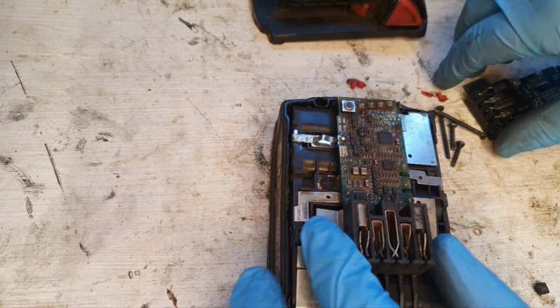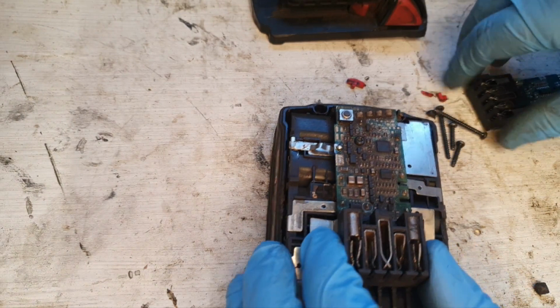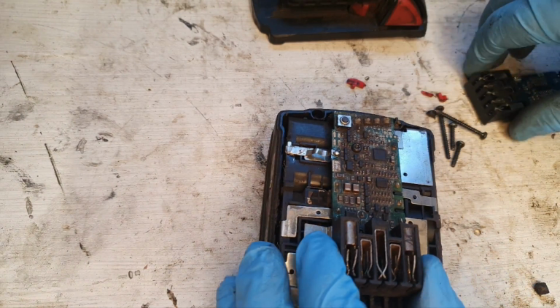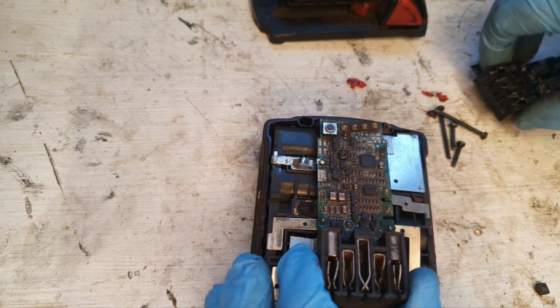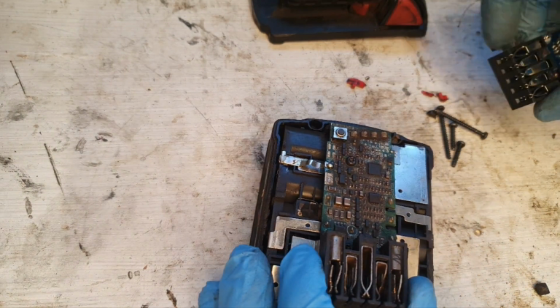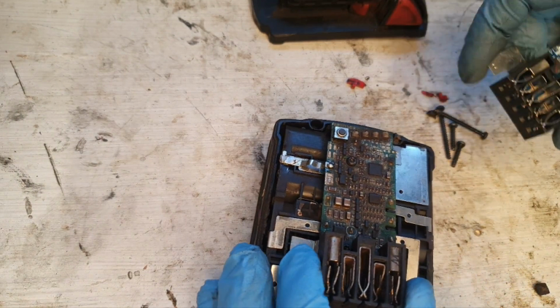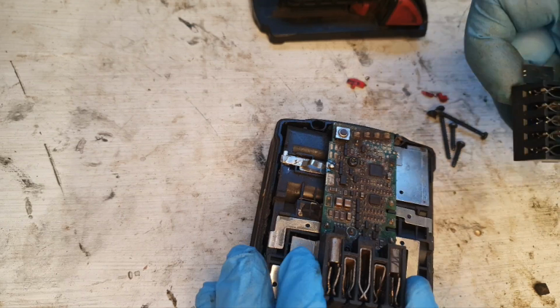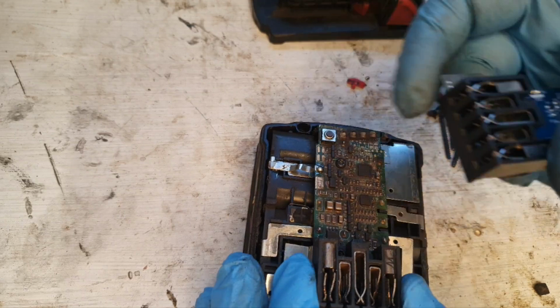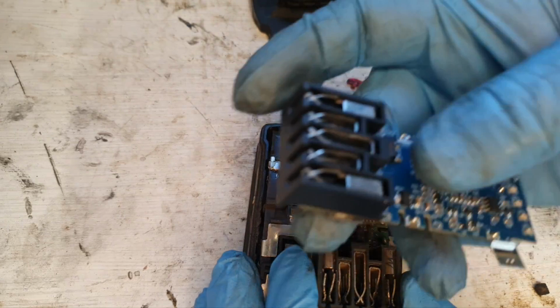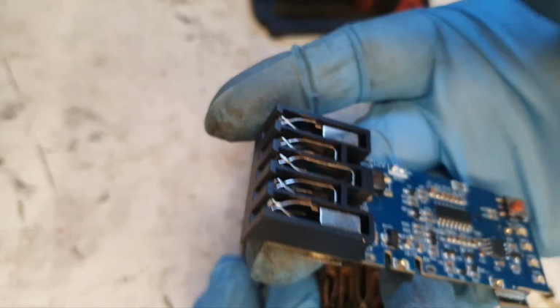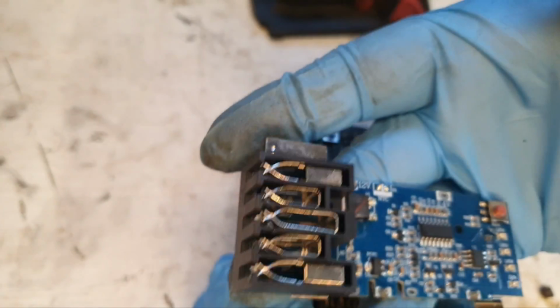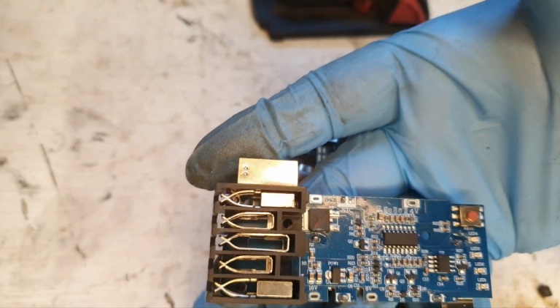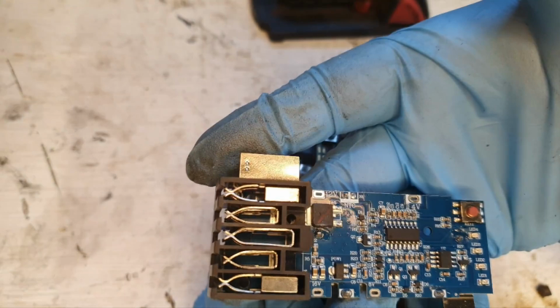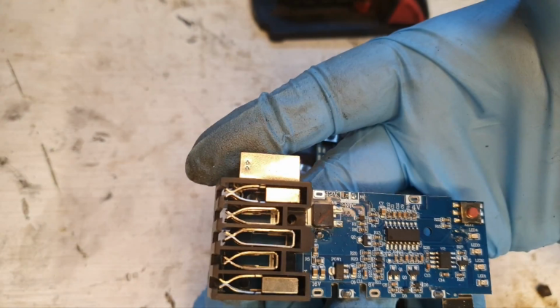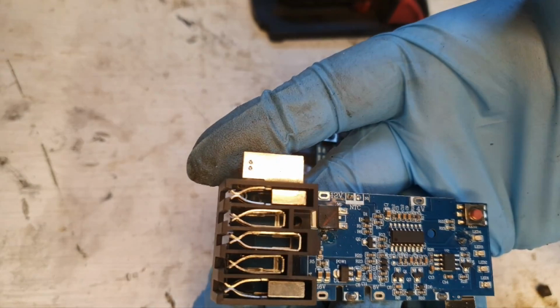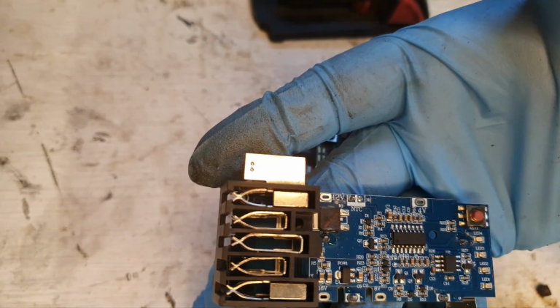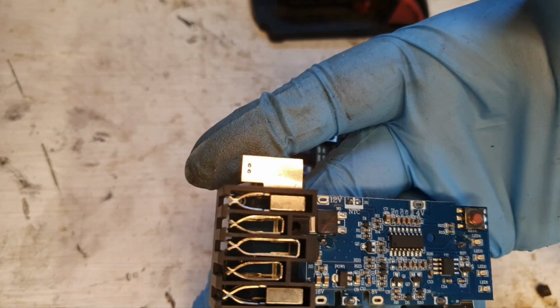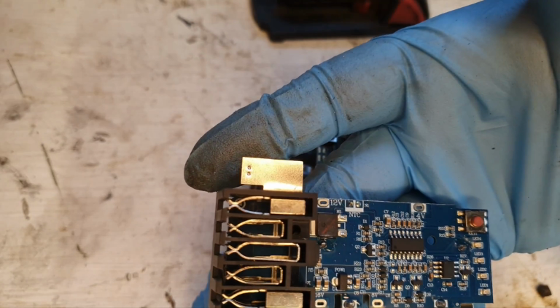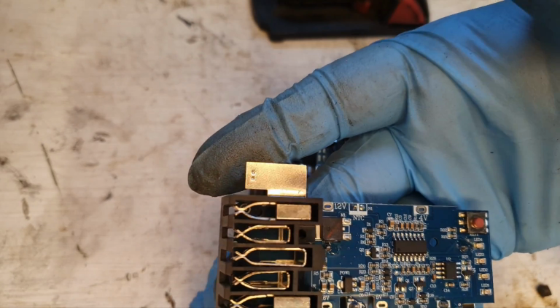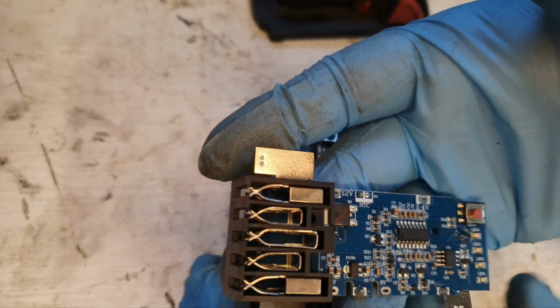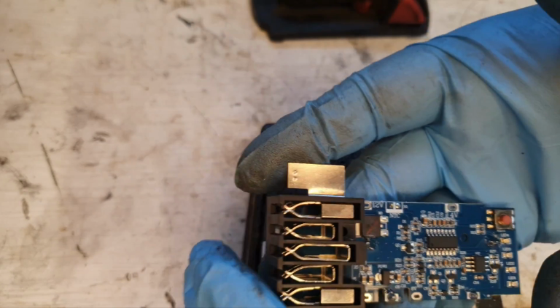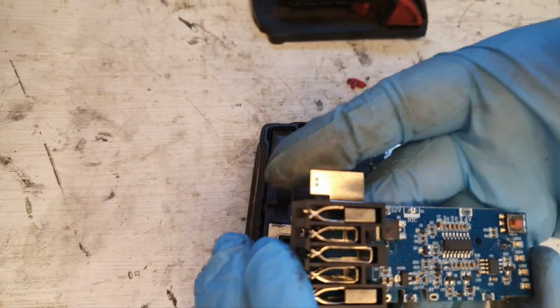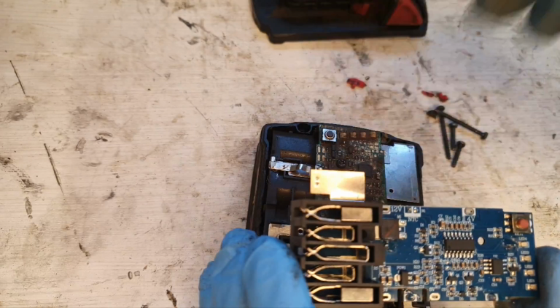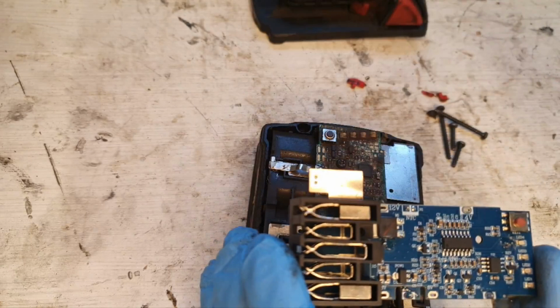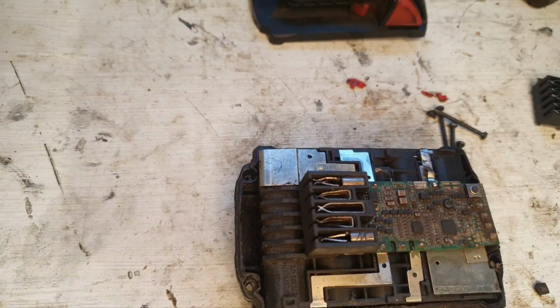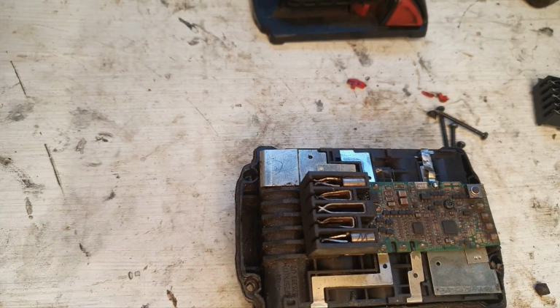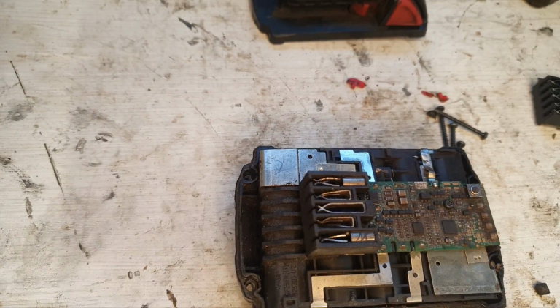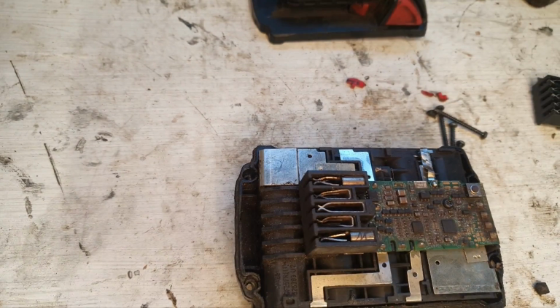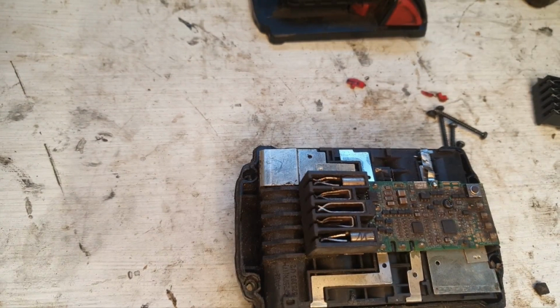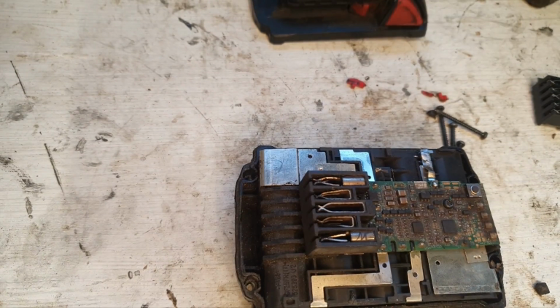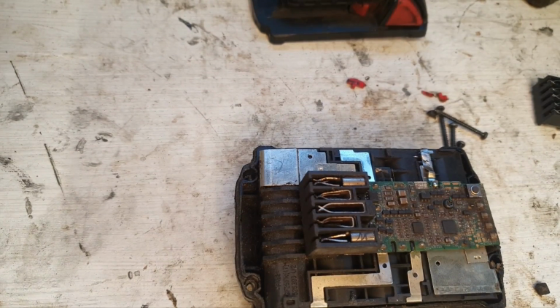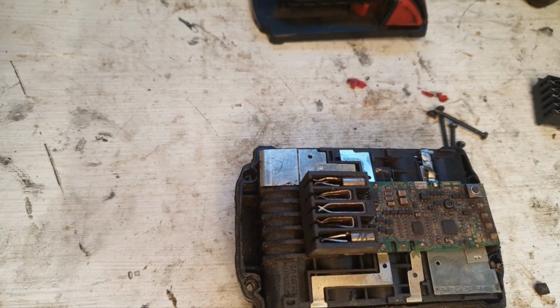This board has got to go, and here's the one I'm going to use to replace it. First step is to get the old one off.